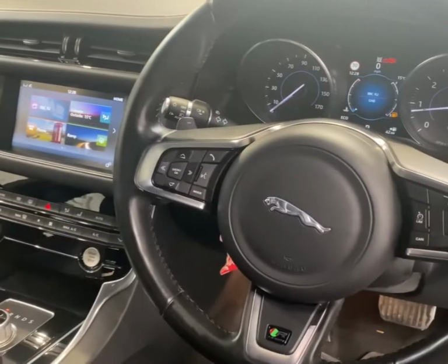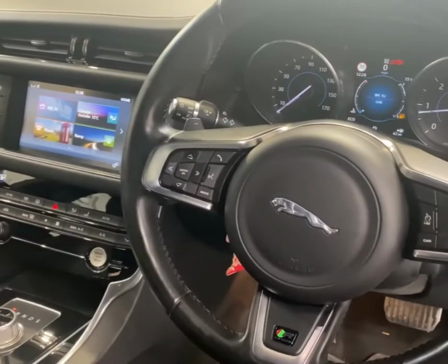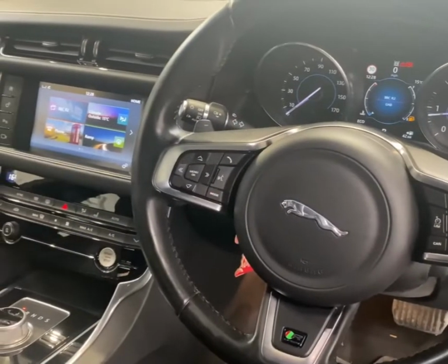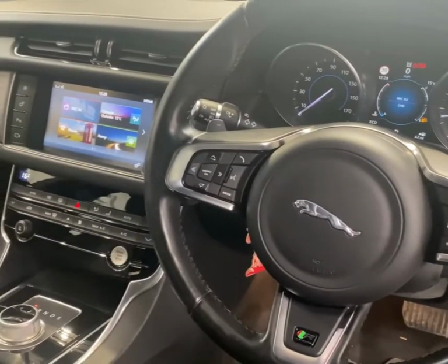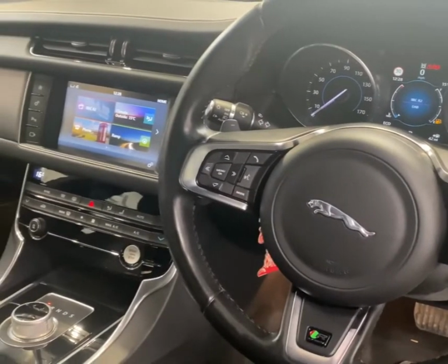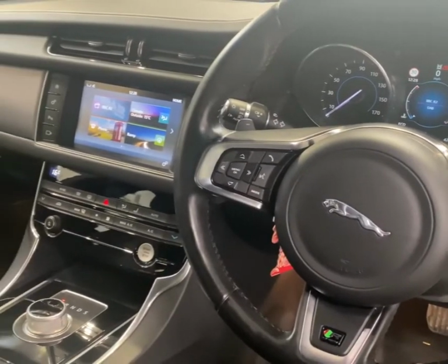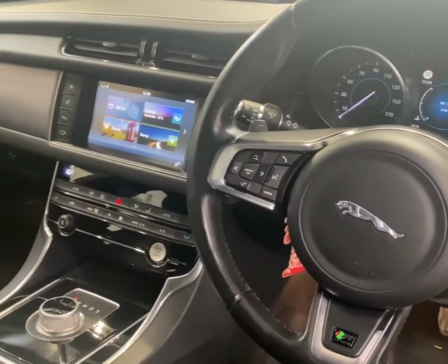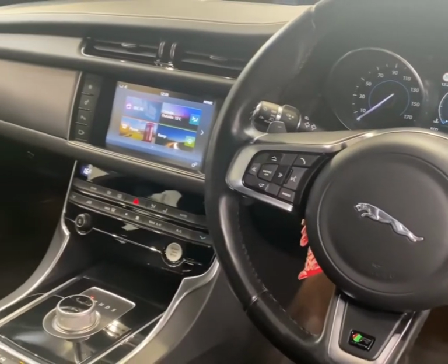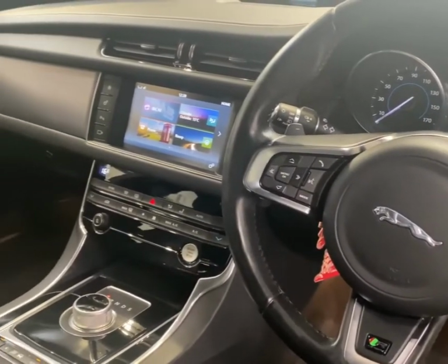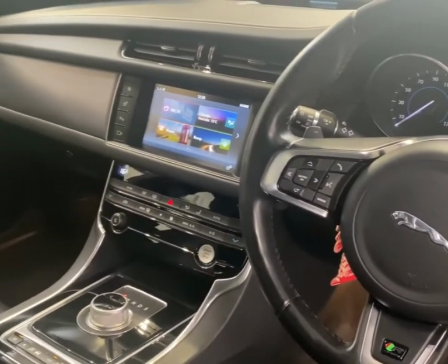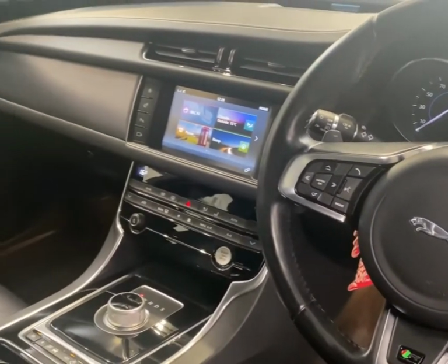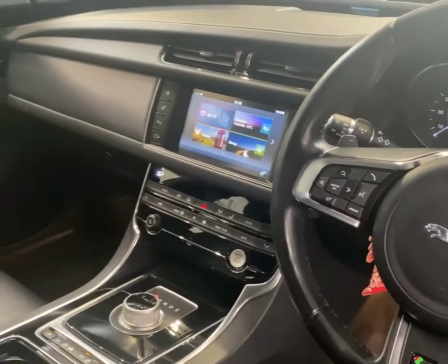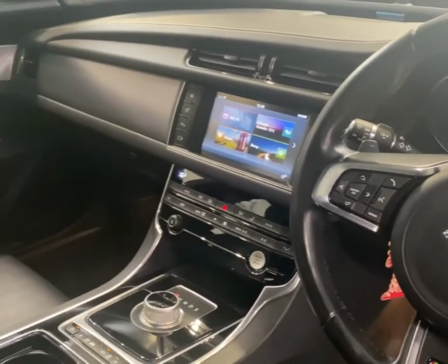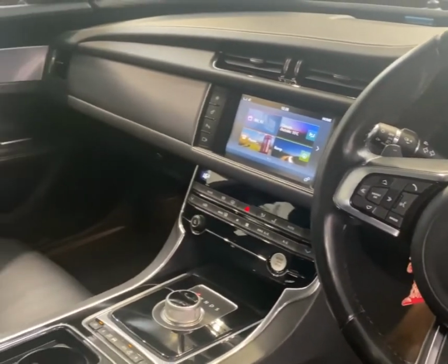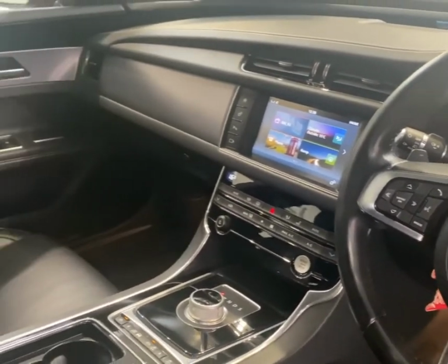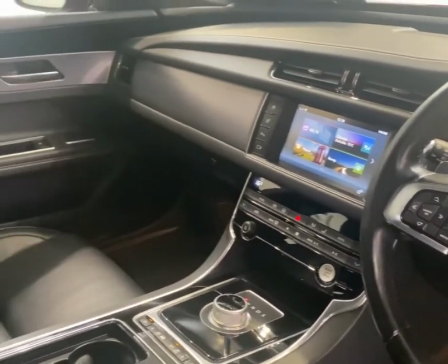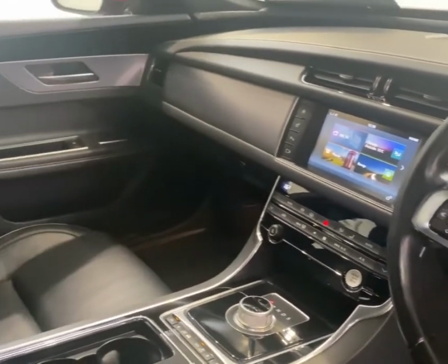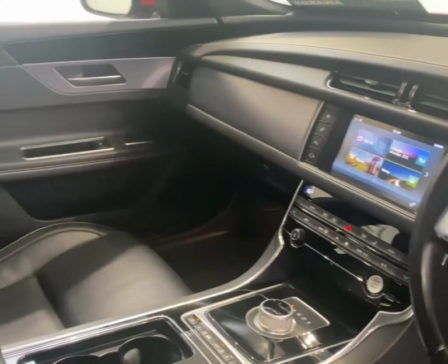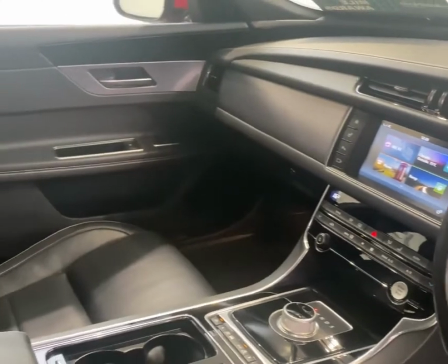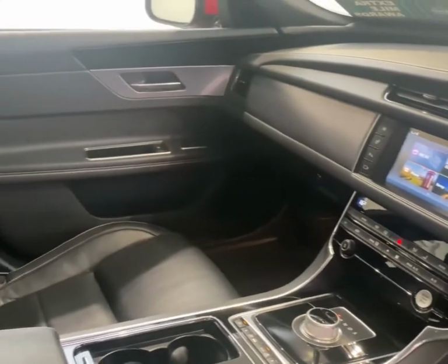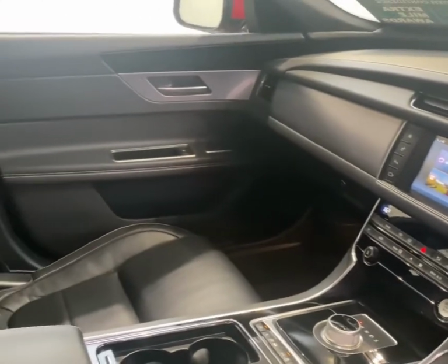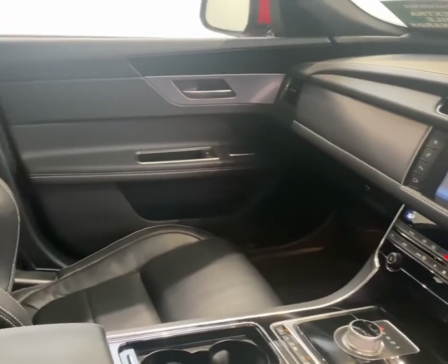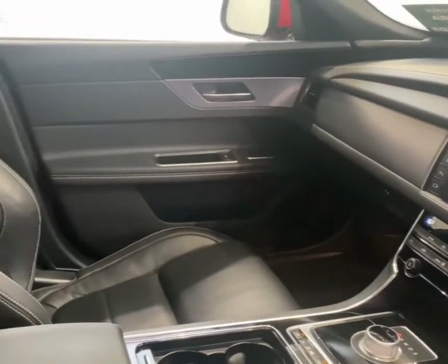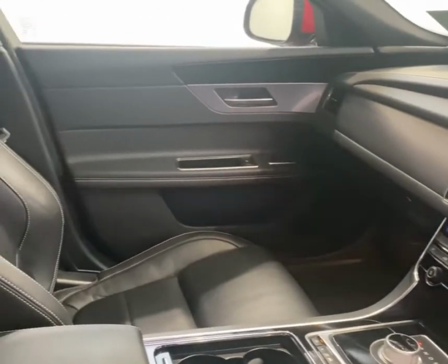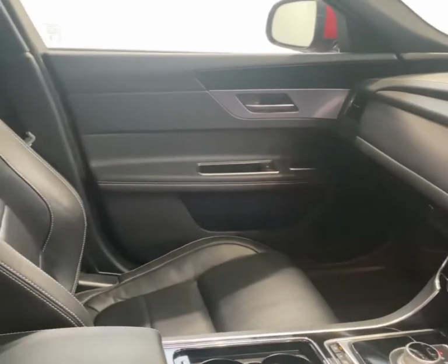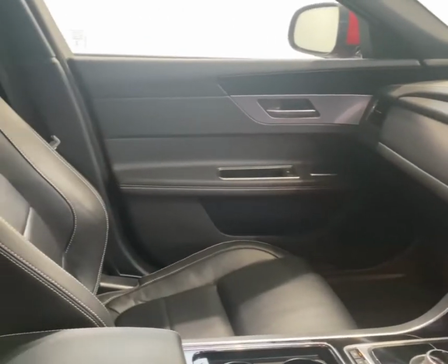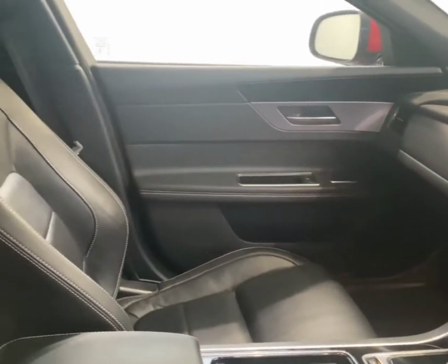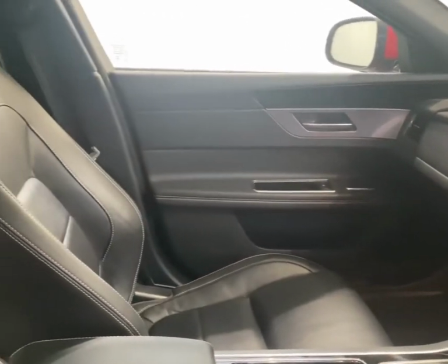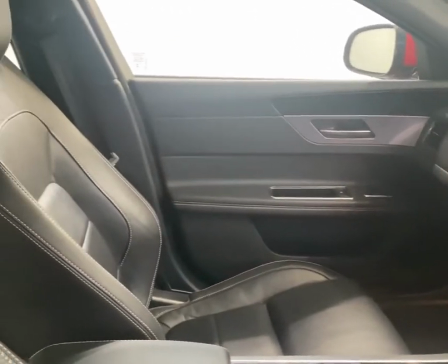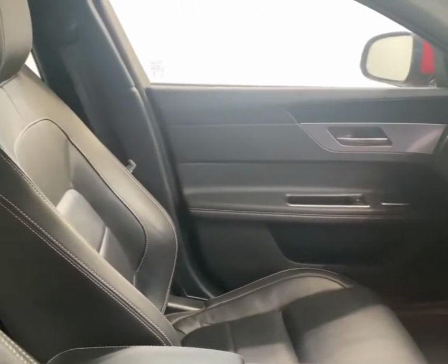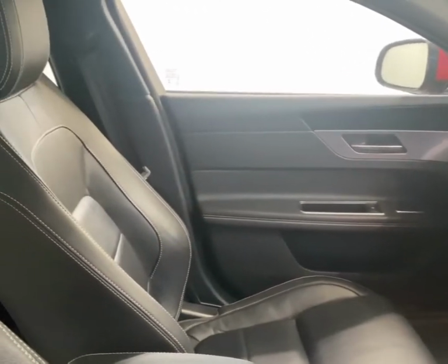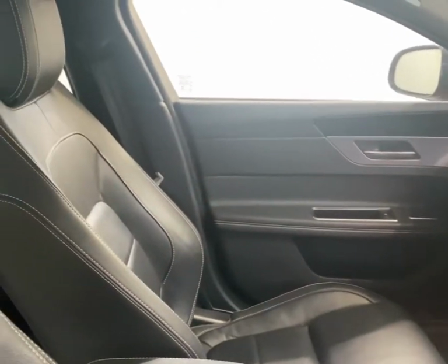Contact us today to come and see this amazing Jaguar. You will not be disappointed.